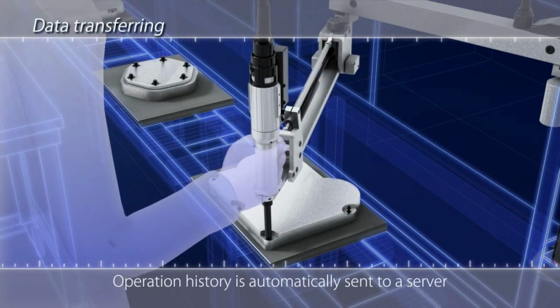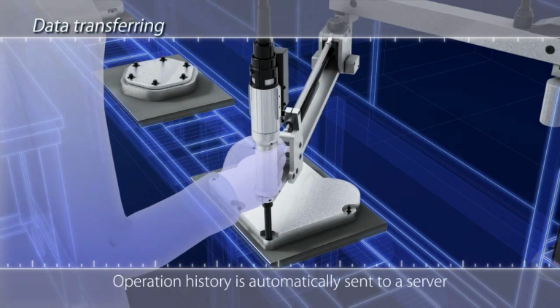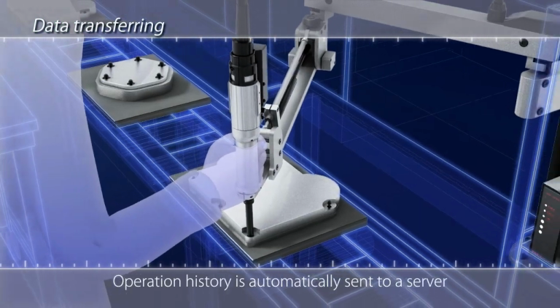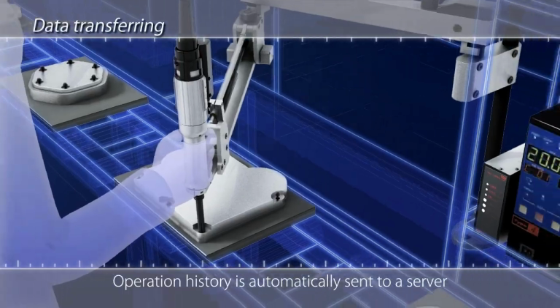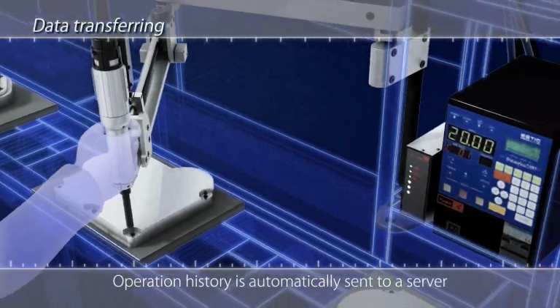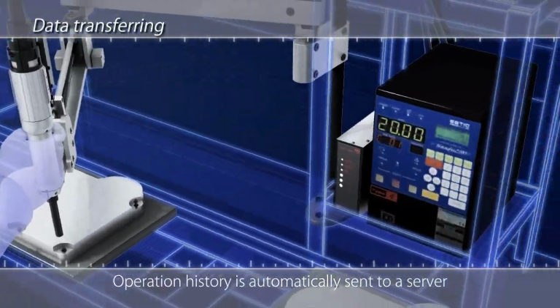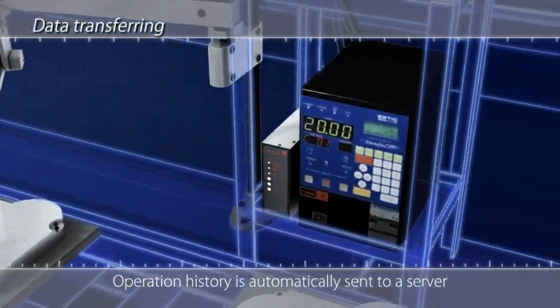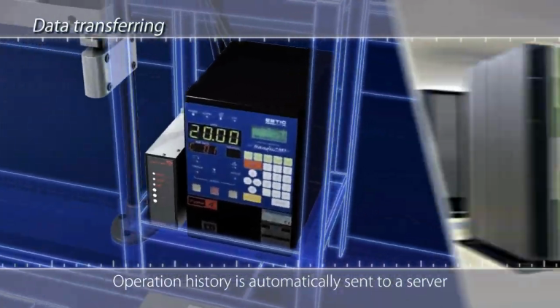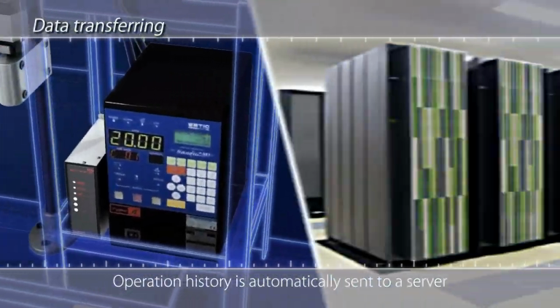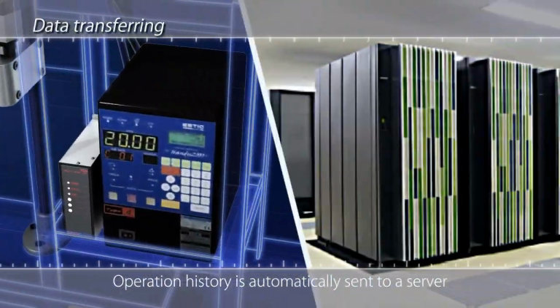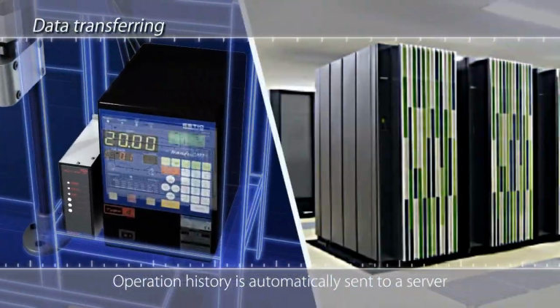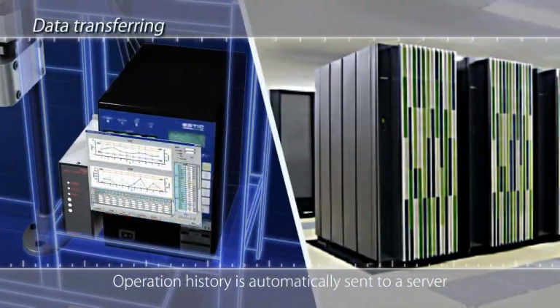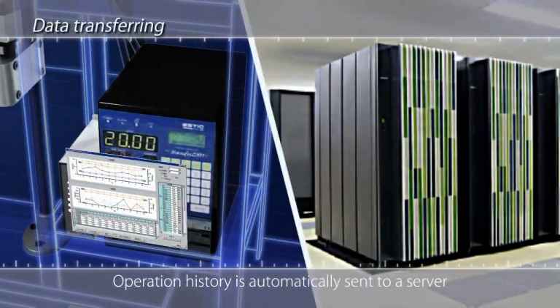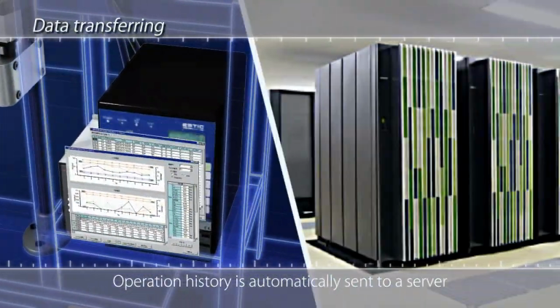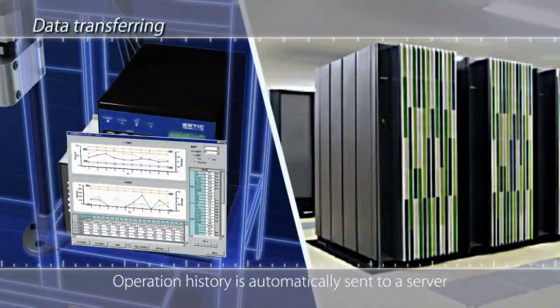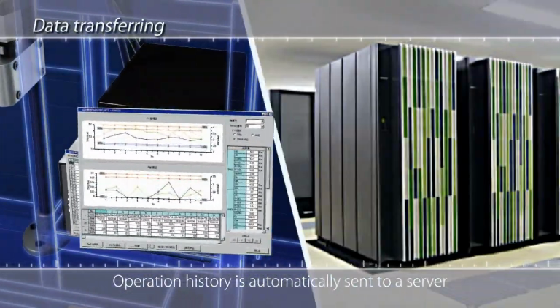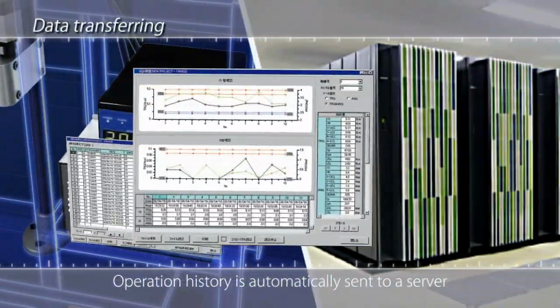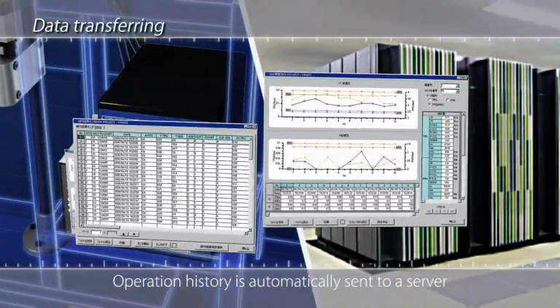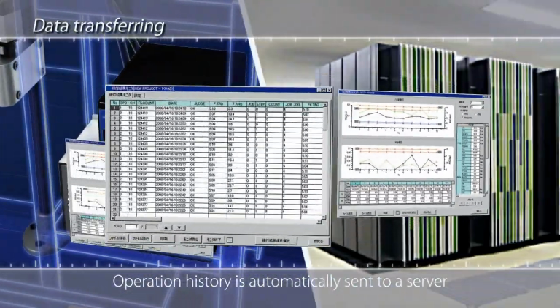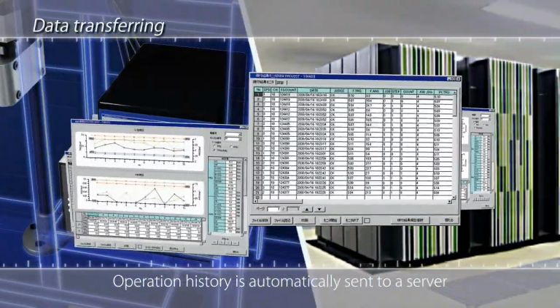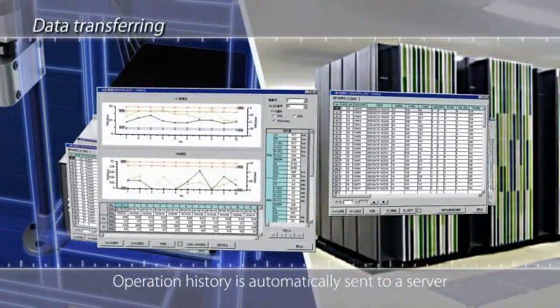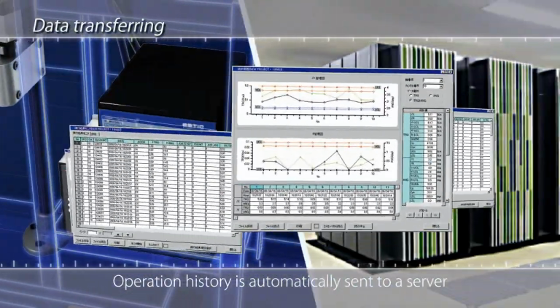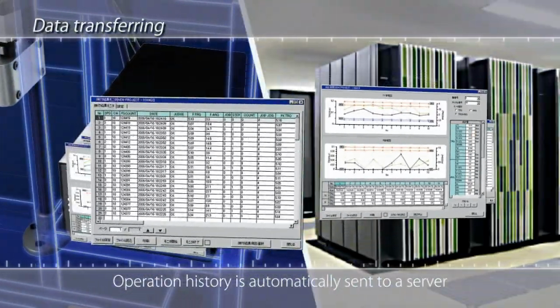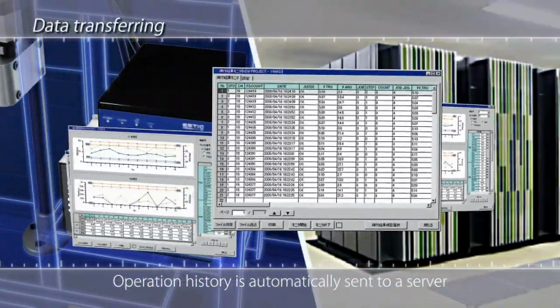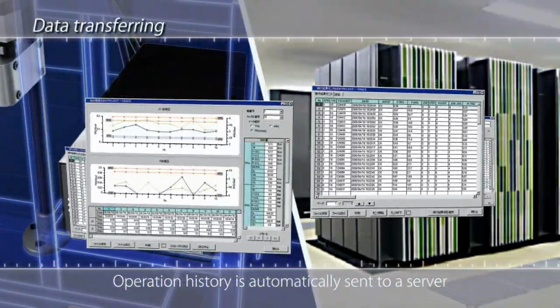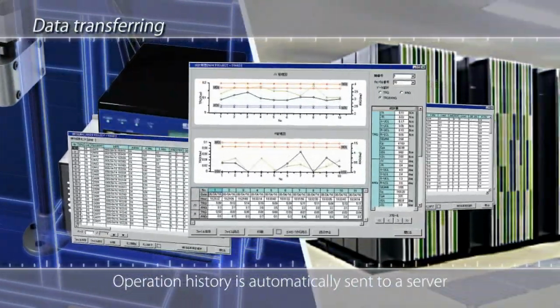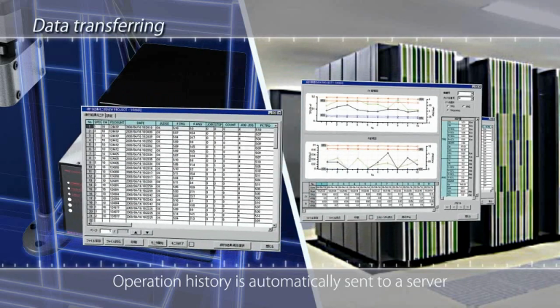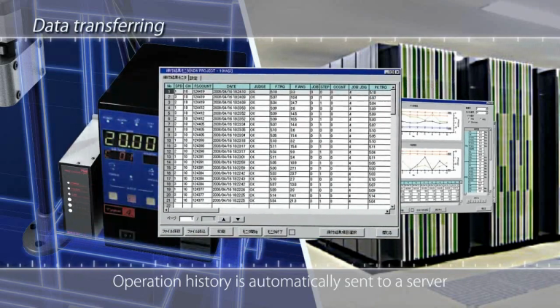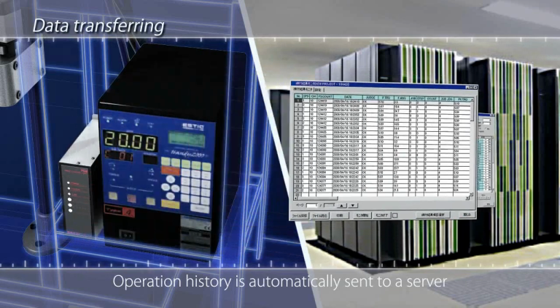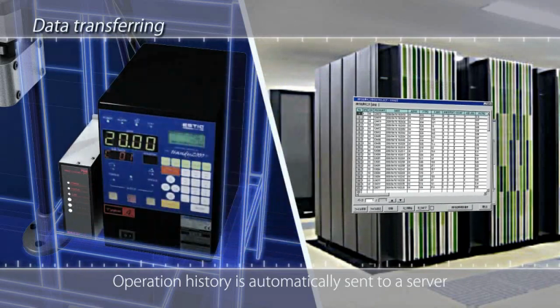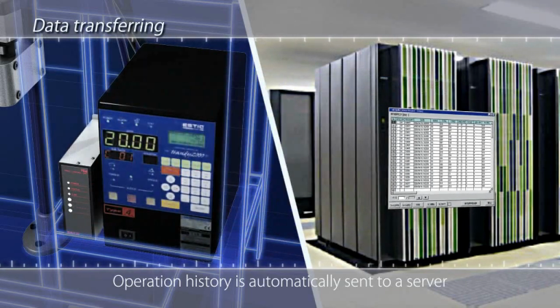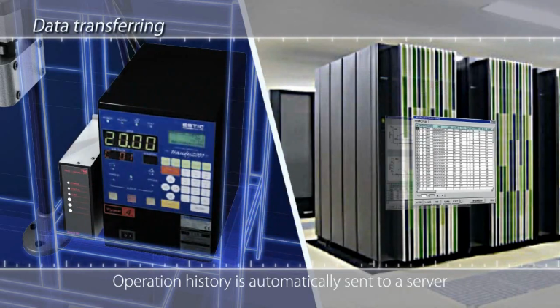Moreover, the operation history is automatically sent to a server to provide valuable data for quality control.